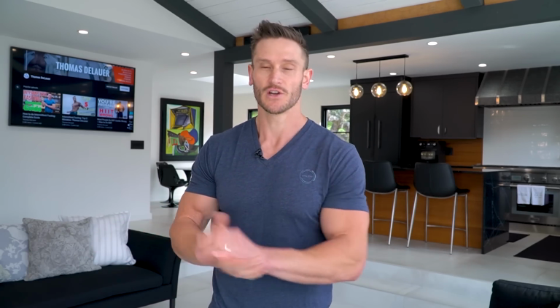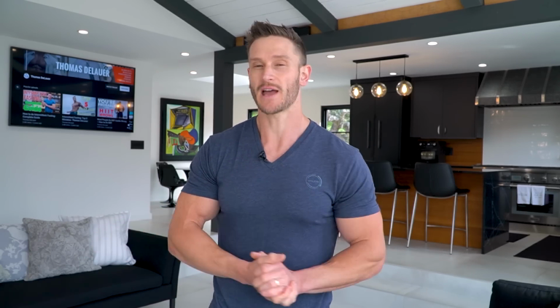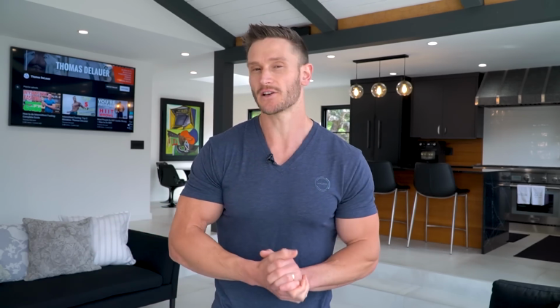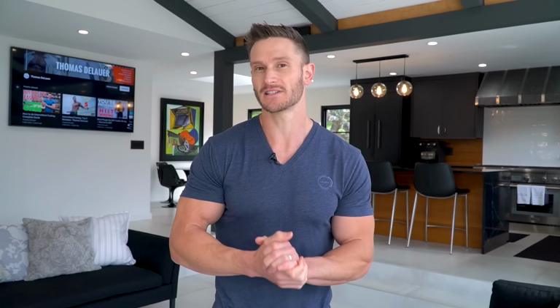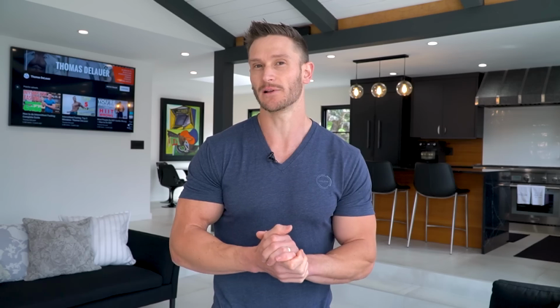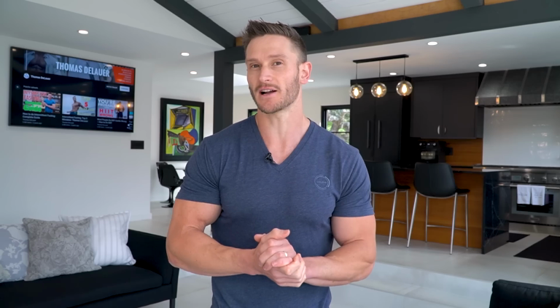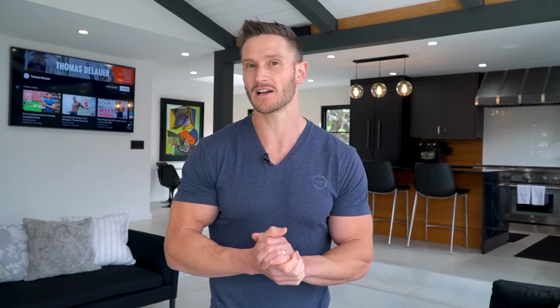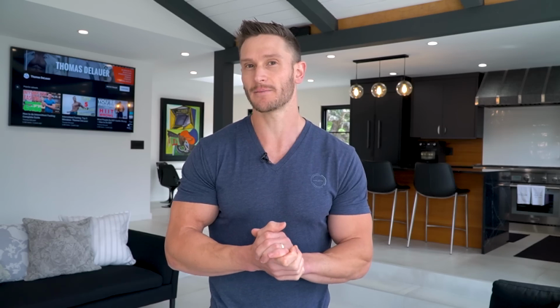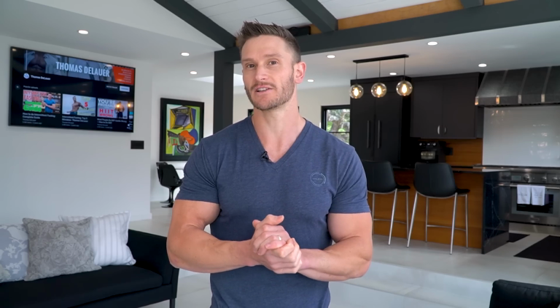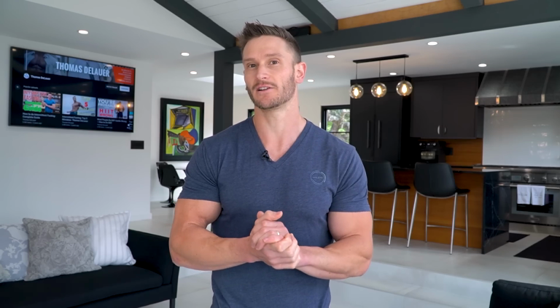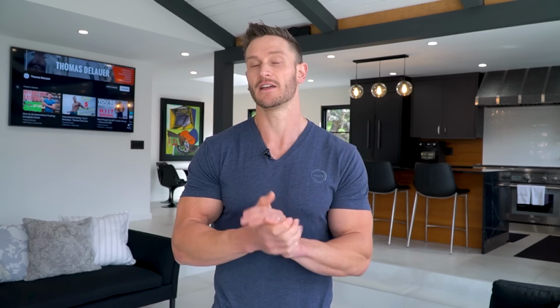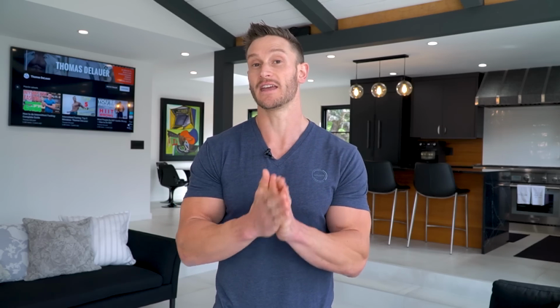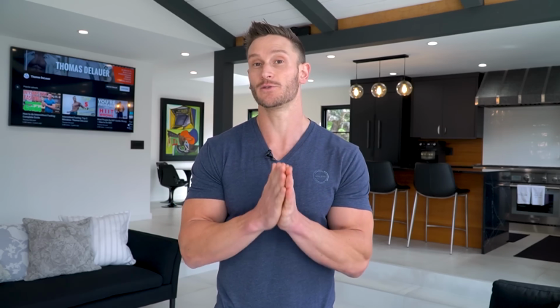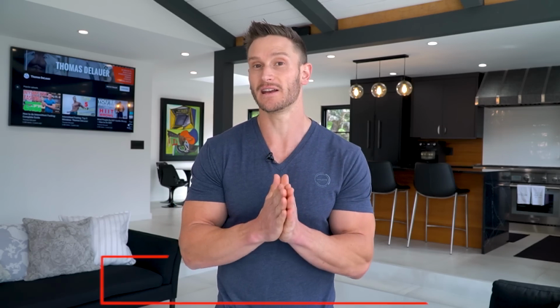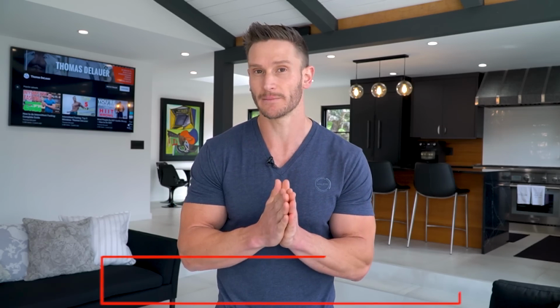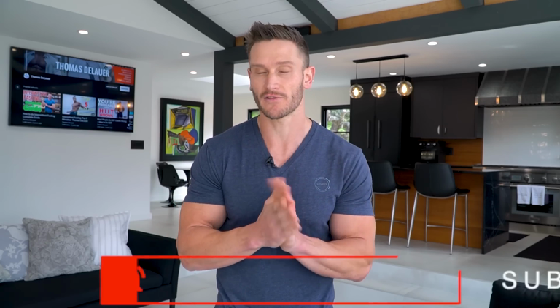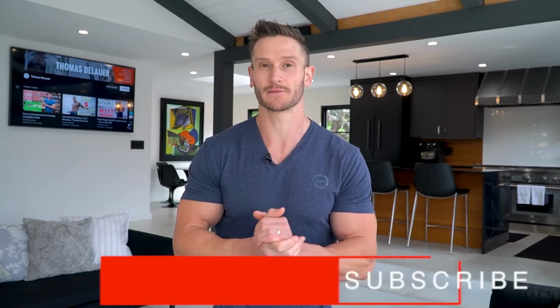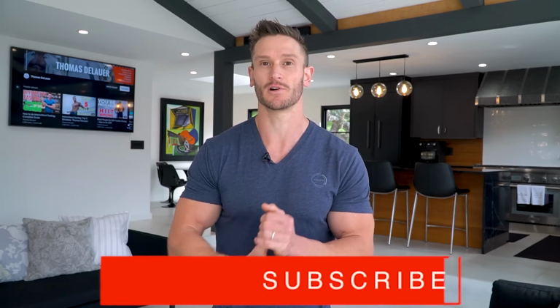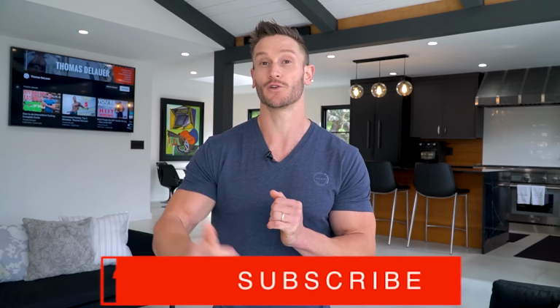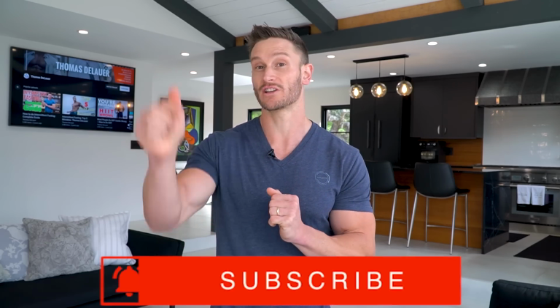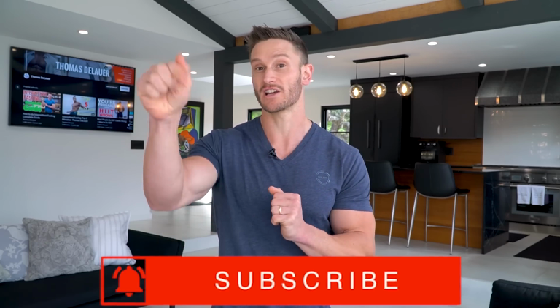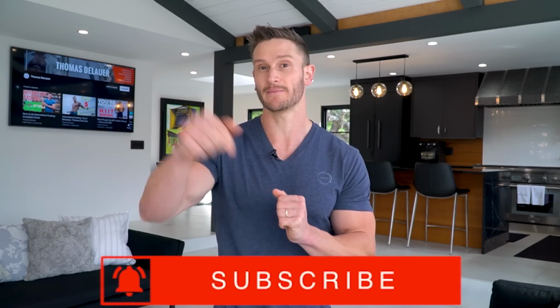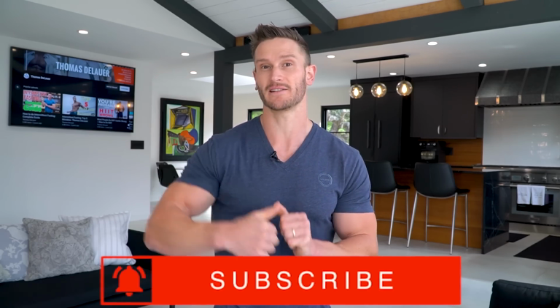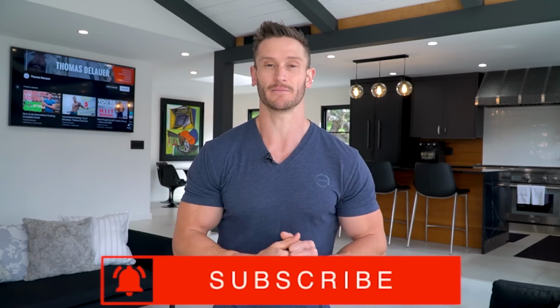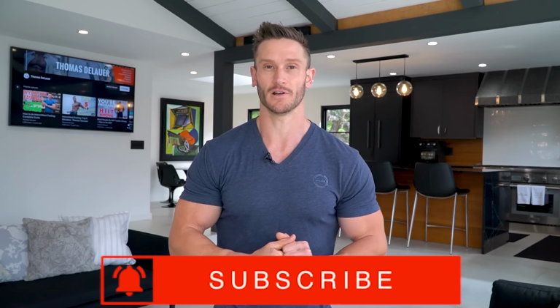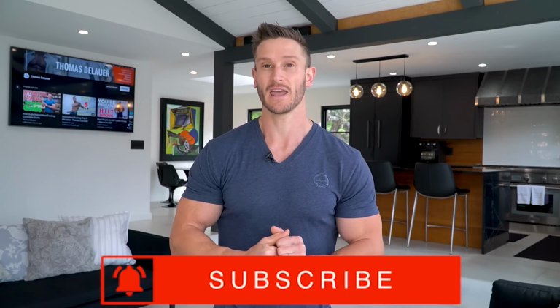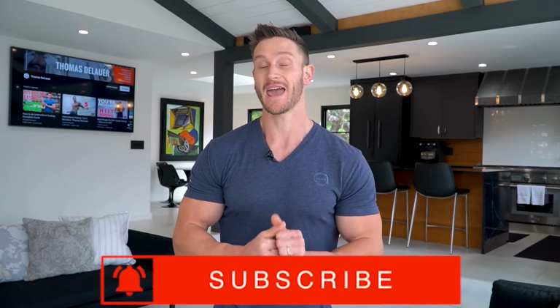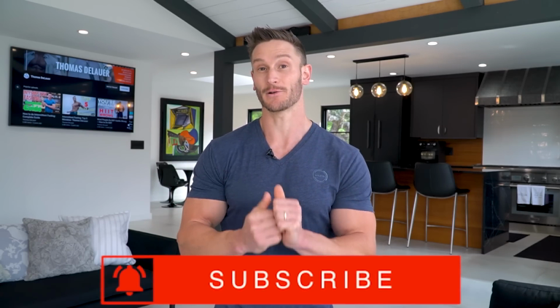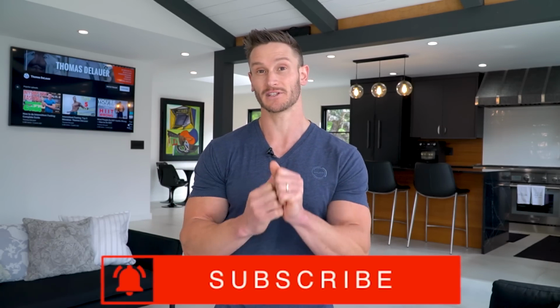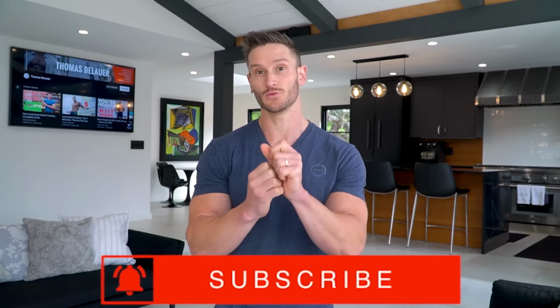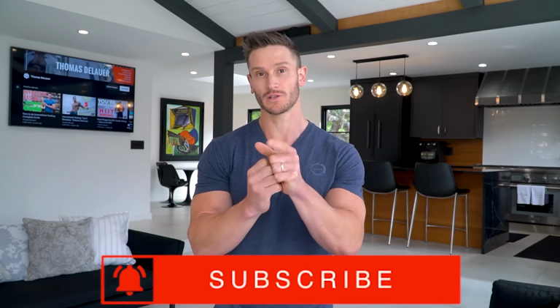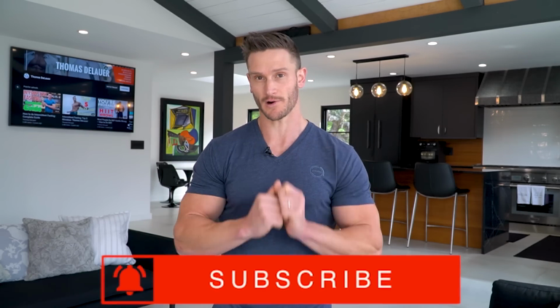As always, keep it locked in here on the channel. Thanks again to Element for the support — don't forget to check them out down below, and I'll see you tomorrow.